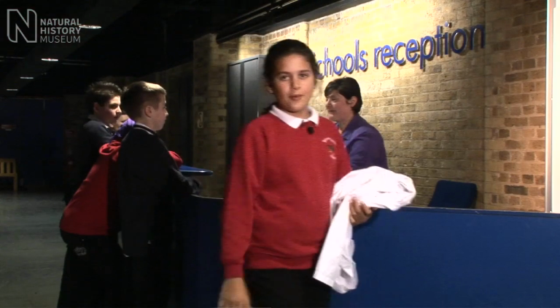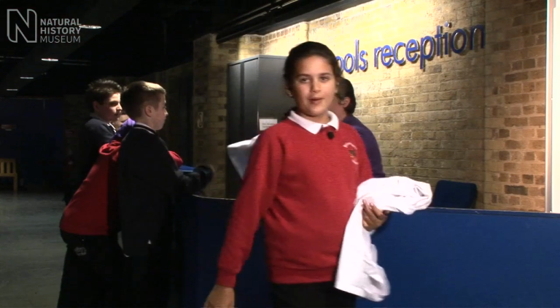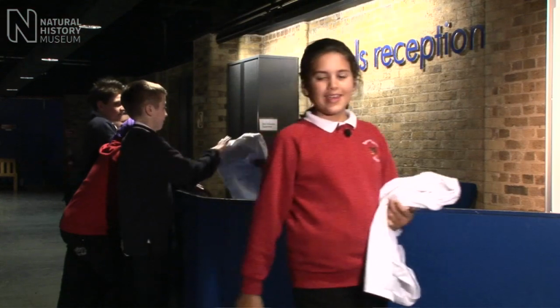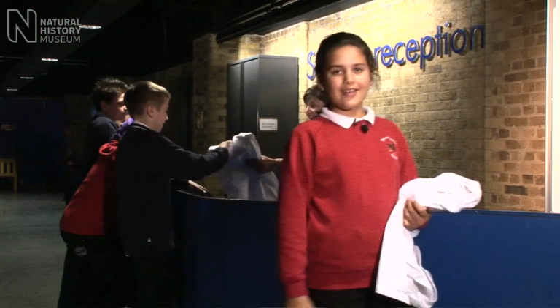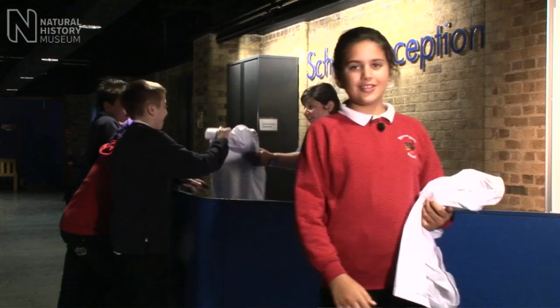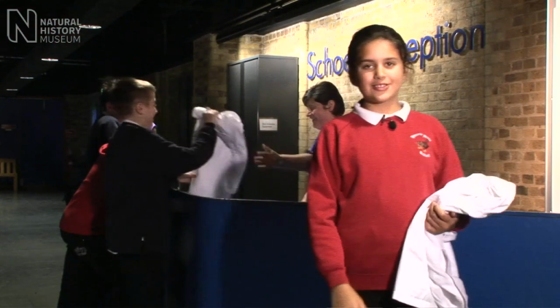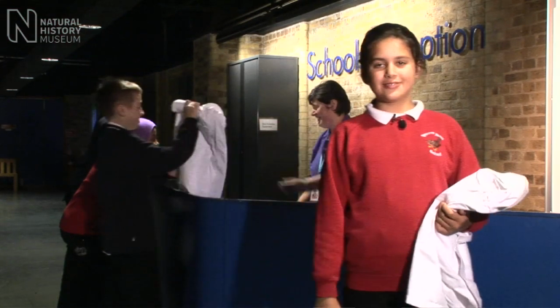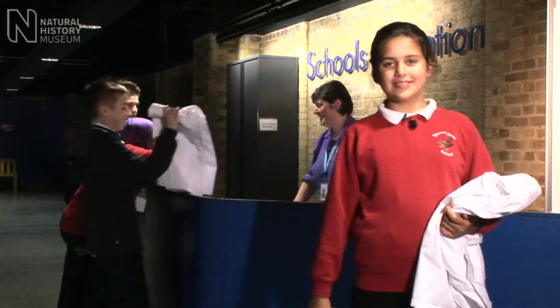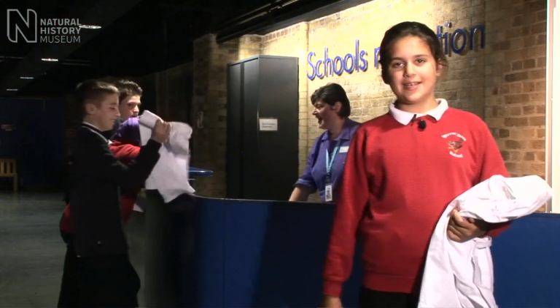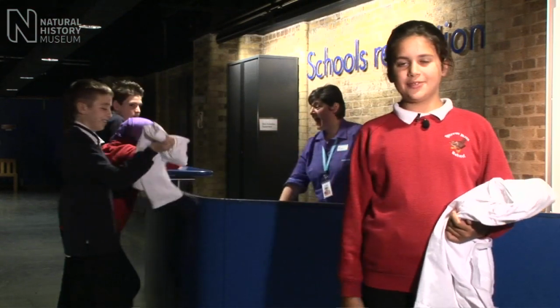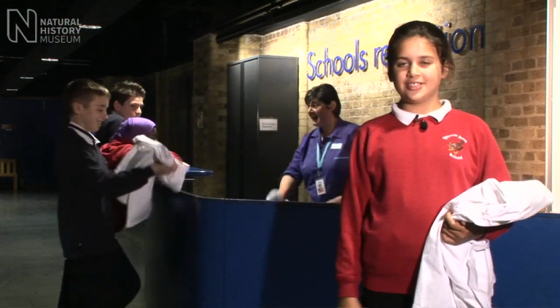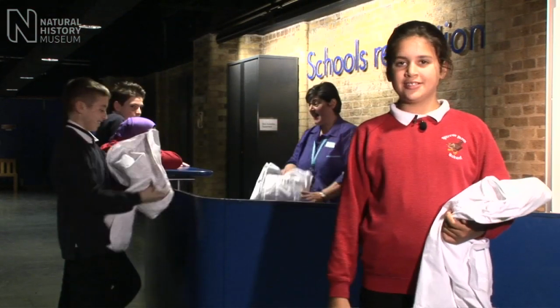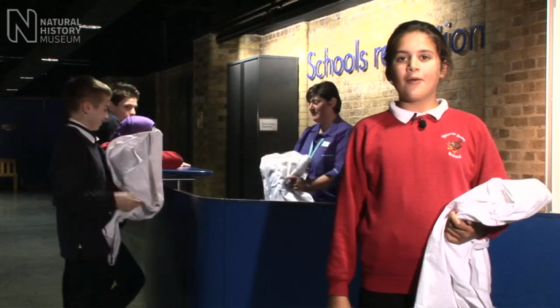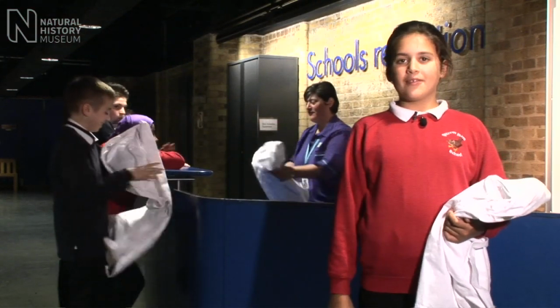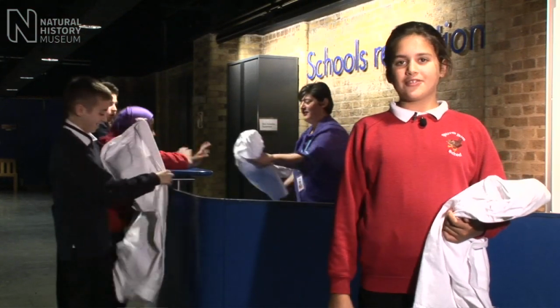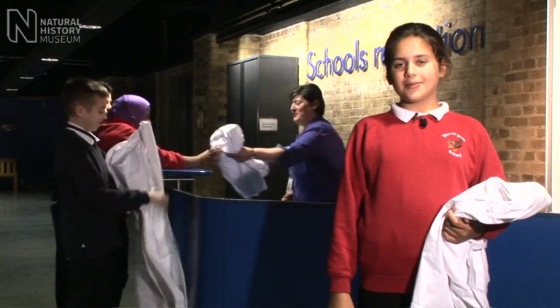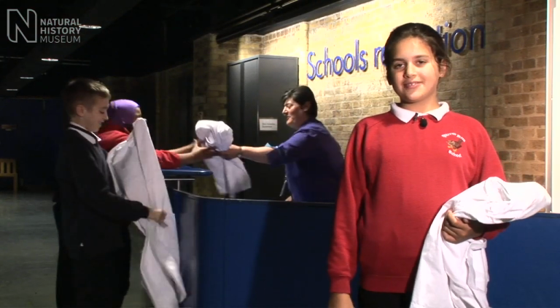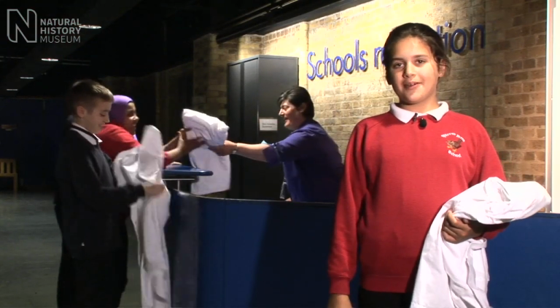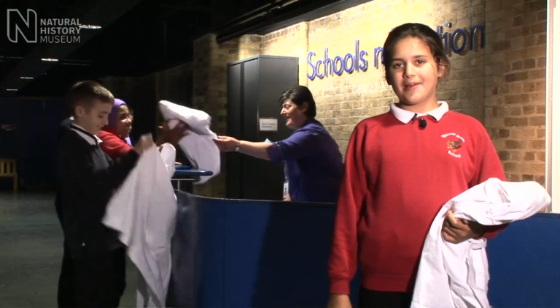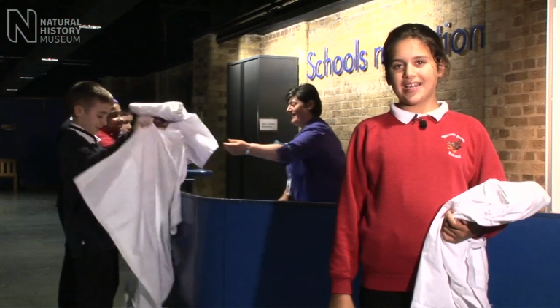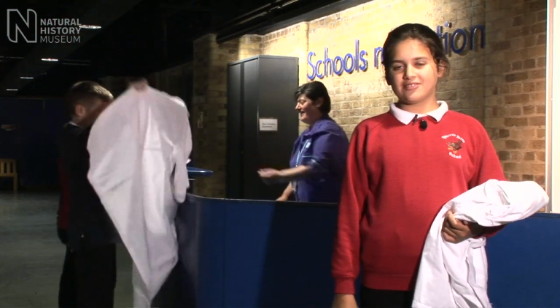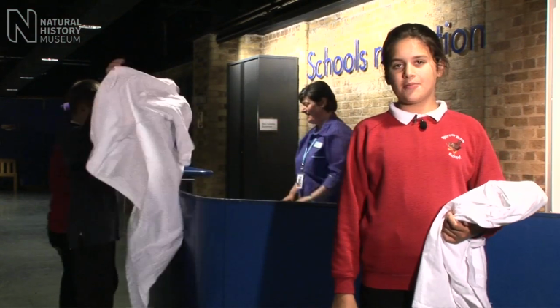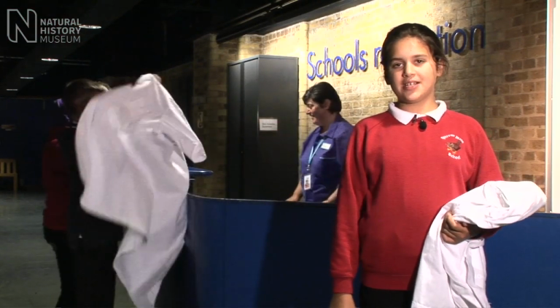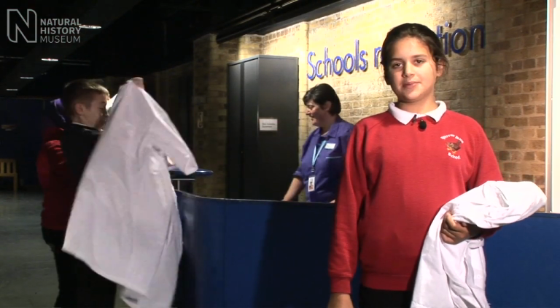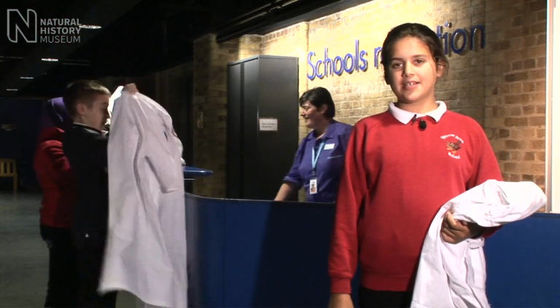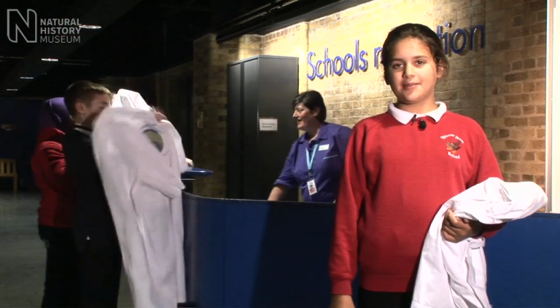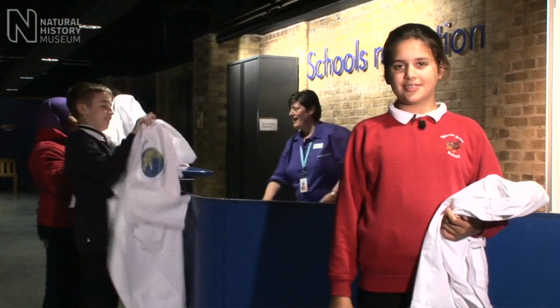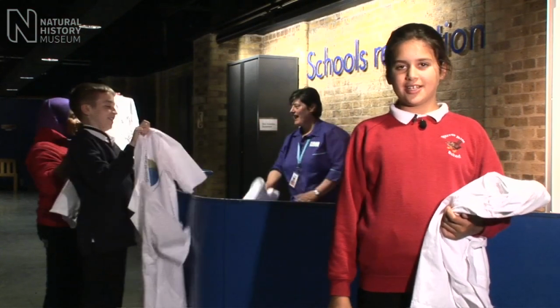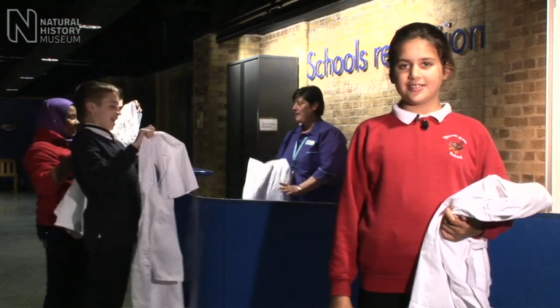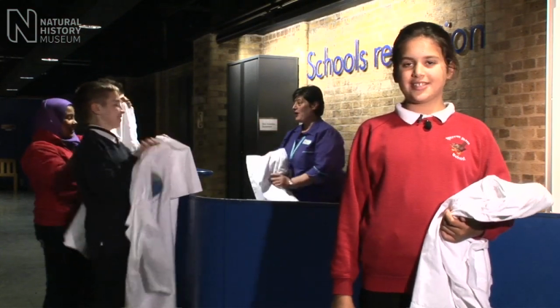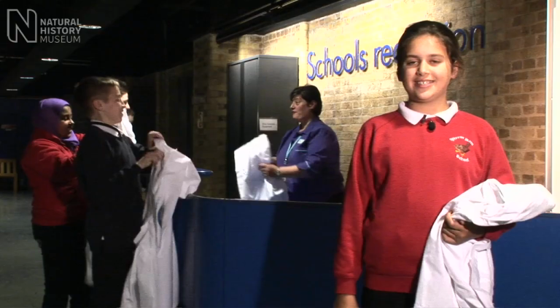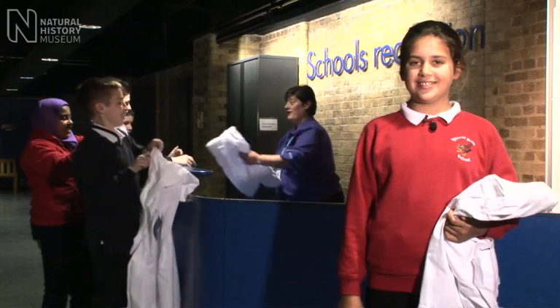We're here at the school reception. We've dropped off our bags and are about to become Dino Scientists.